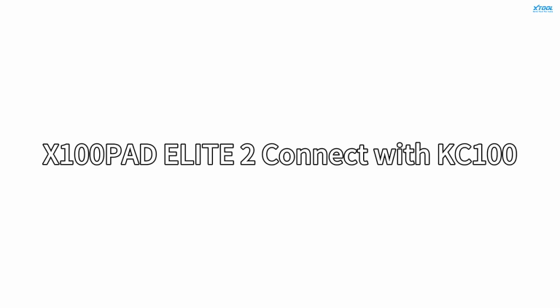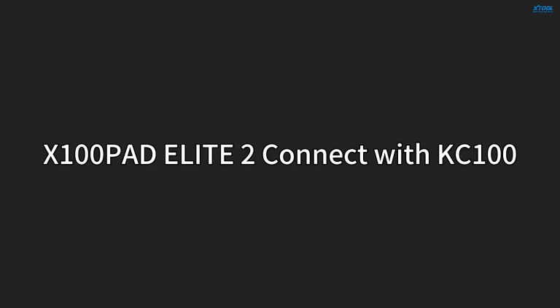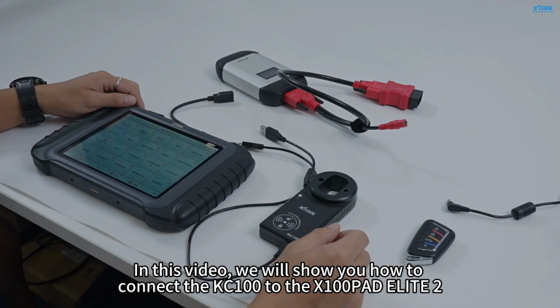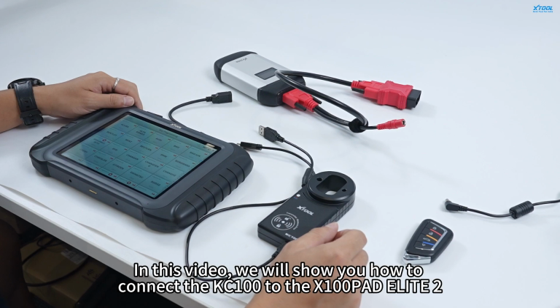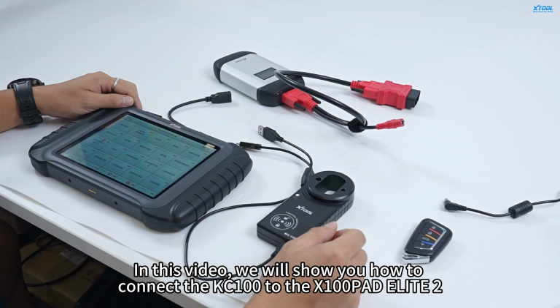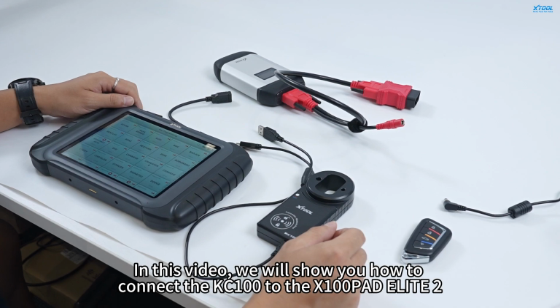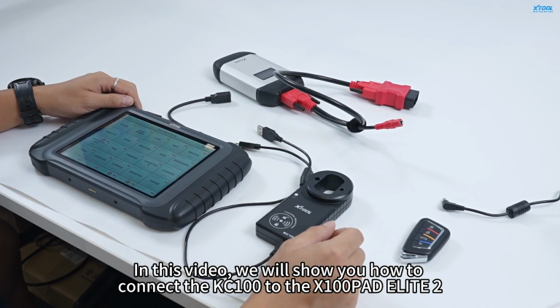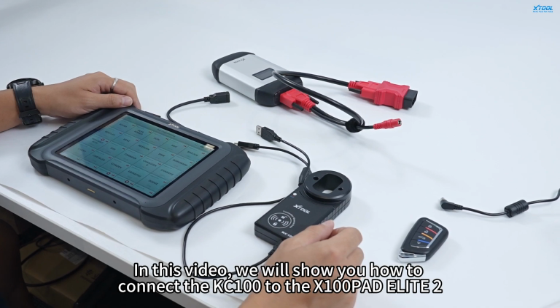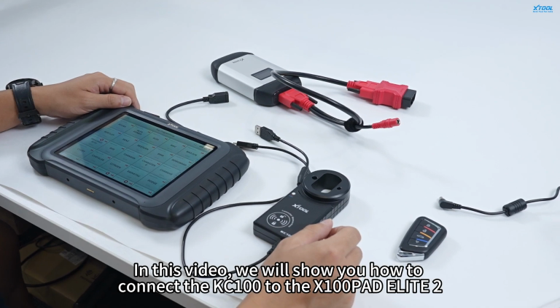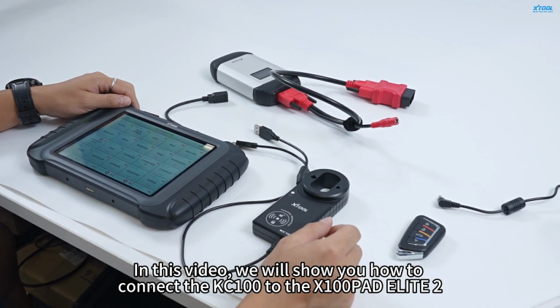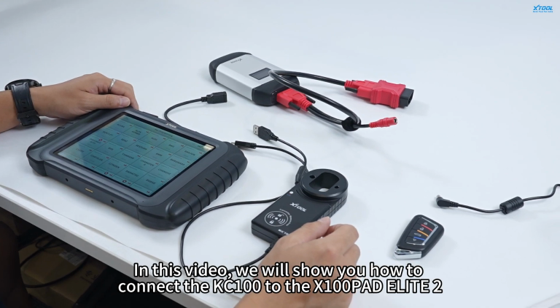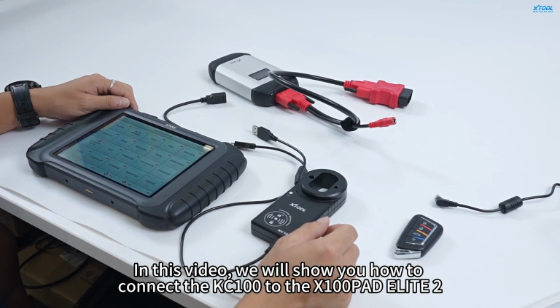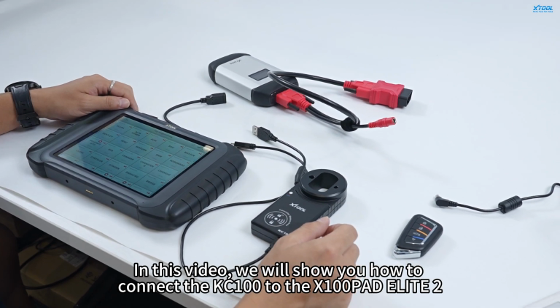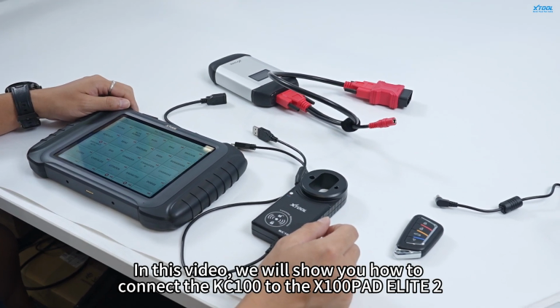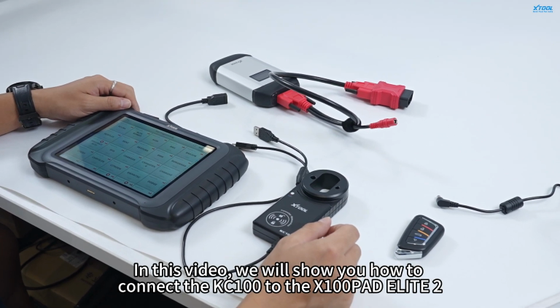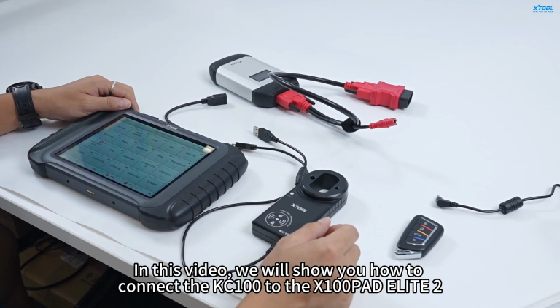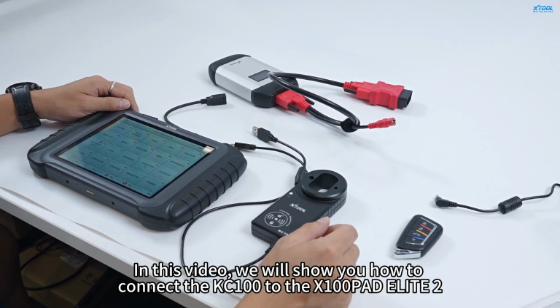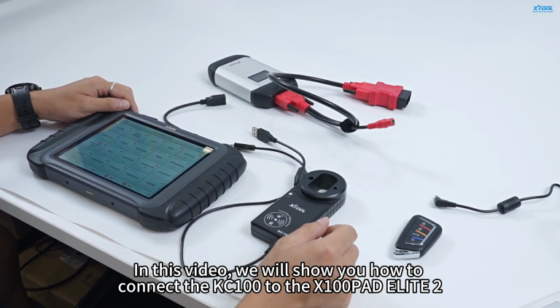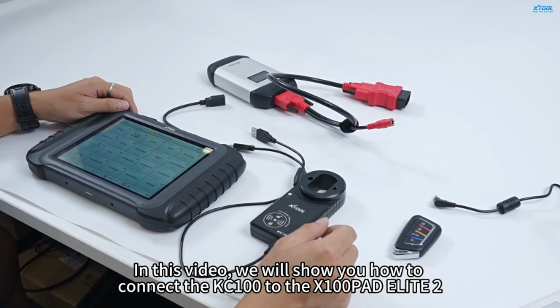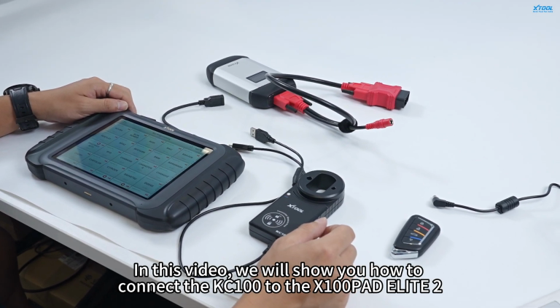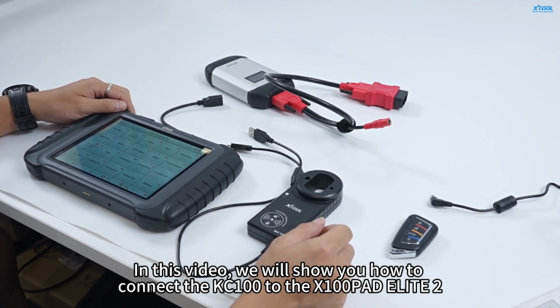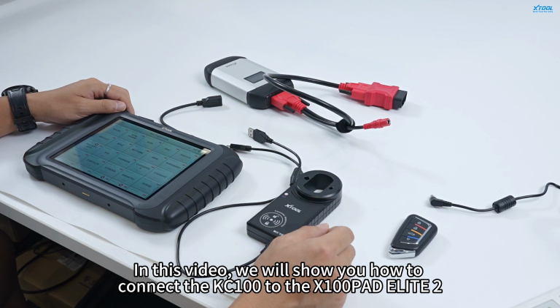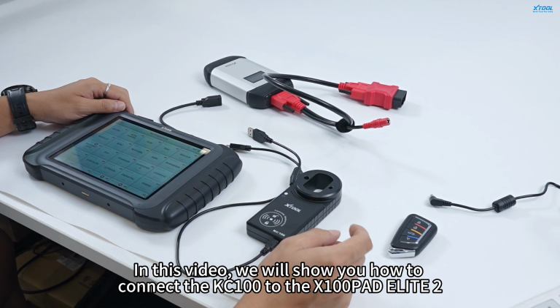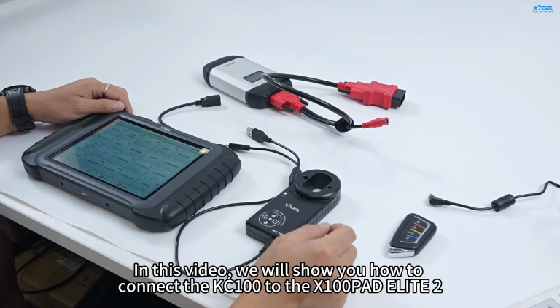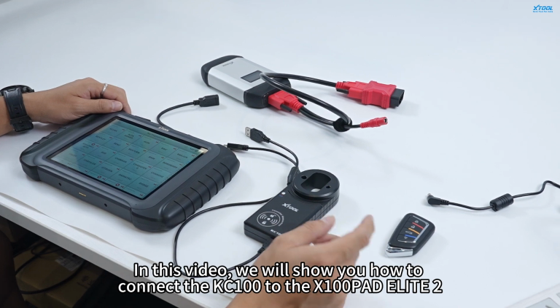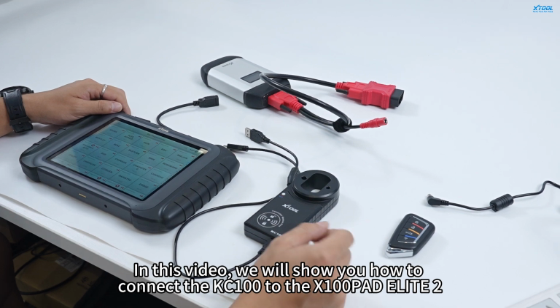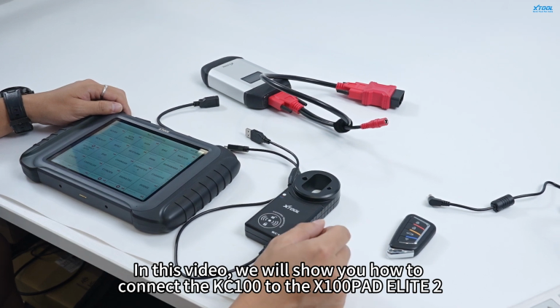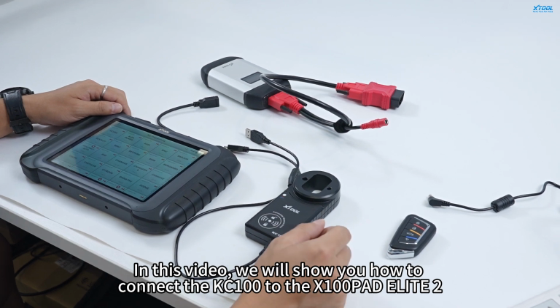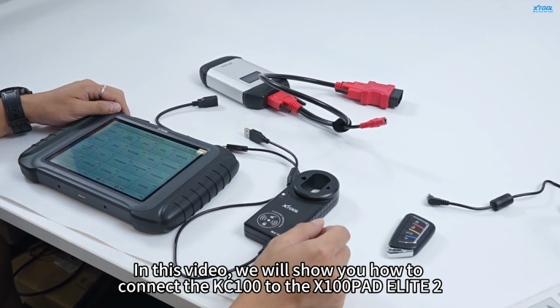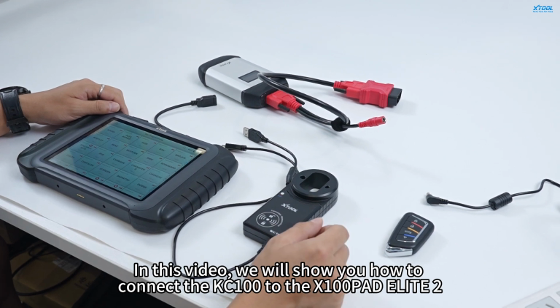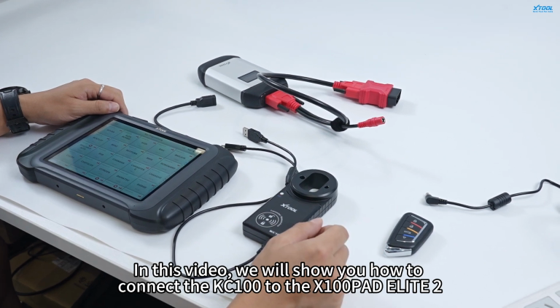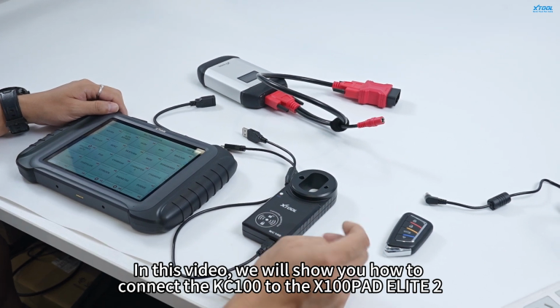In this video, we will show you how to connect the KC100 to the X100 PADS Elite 2.